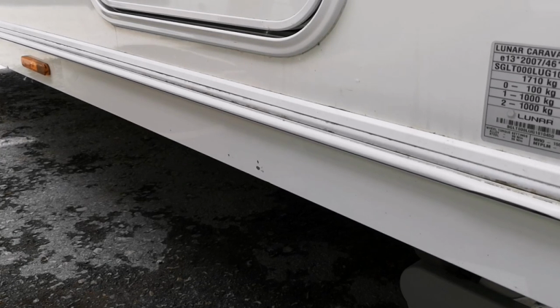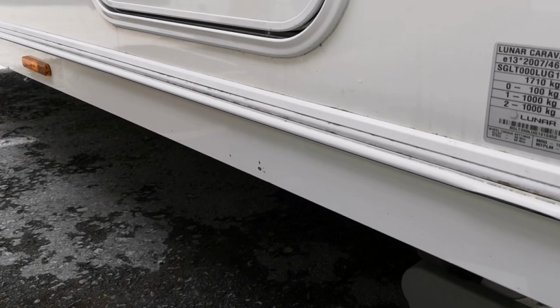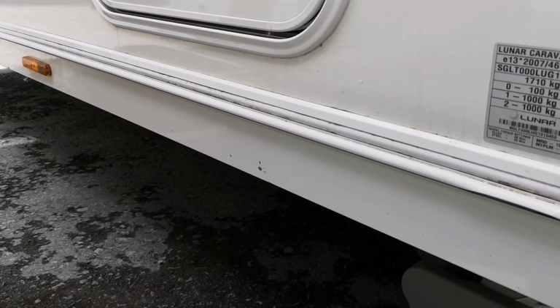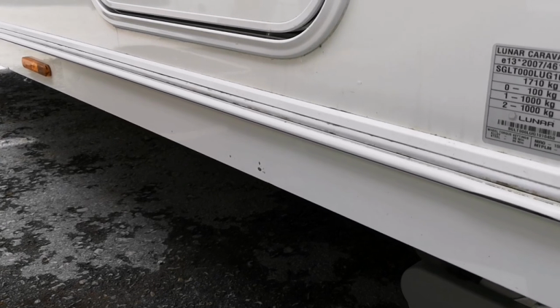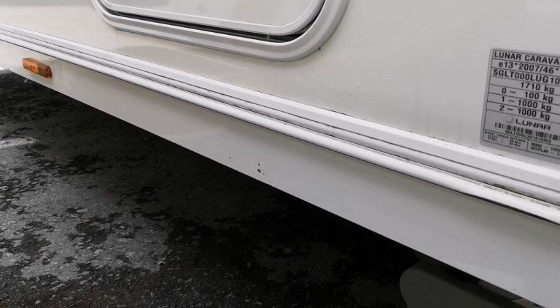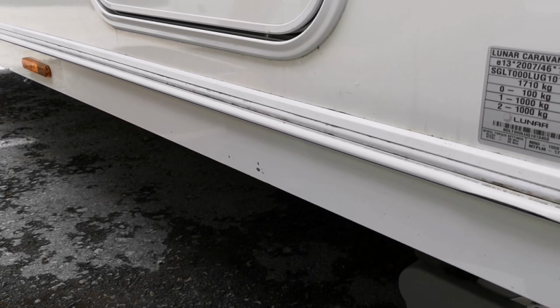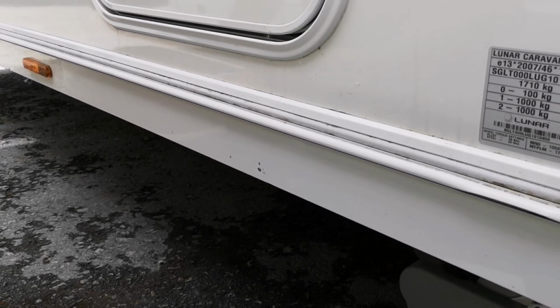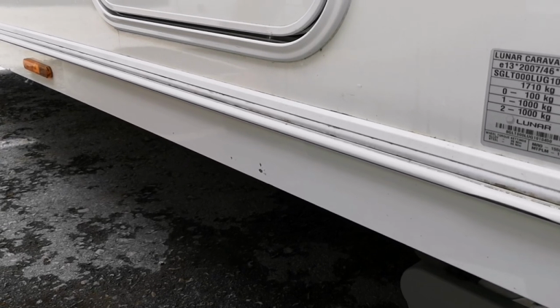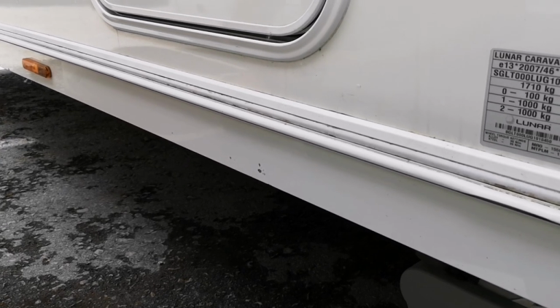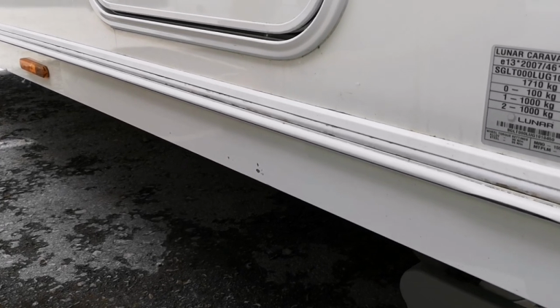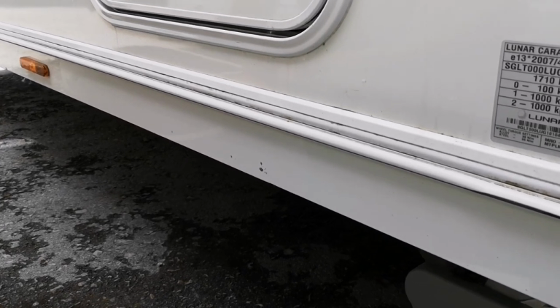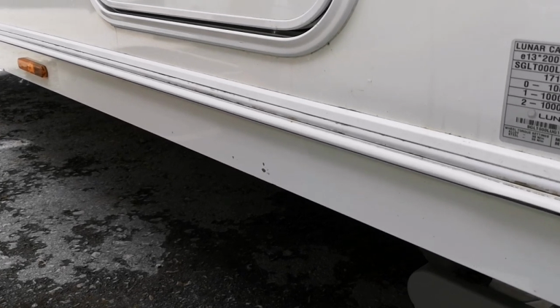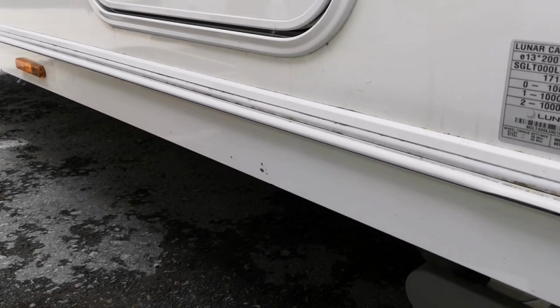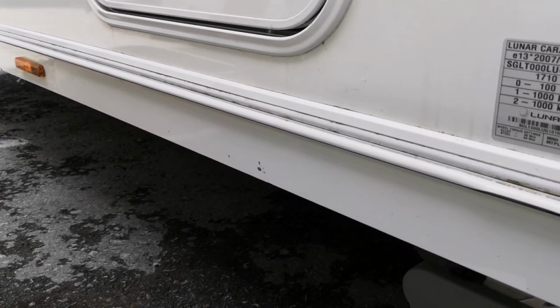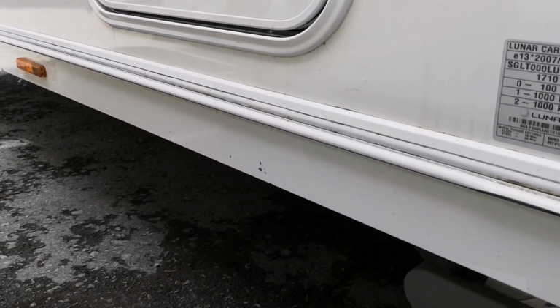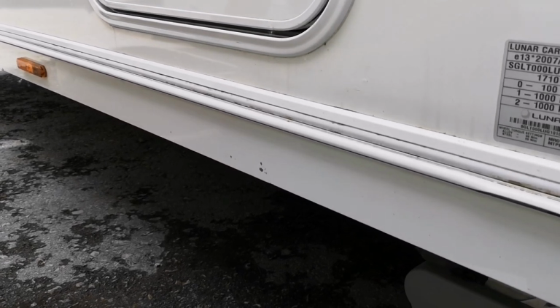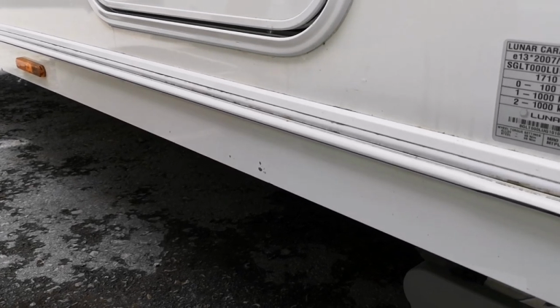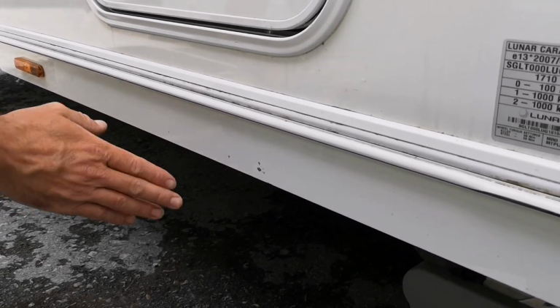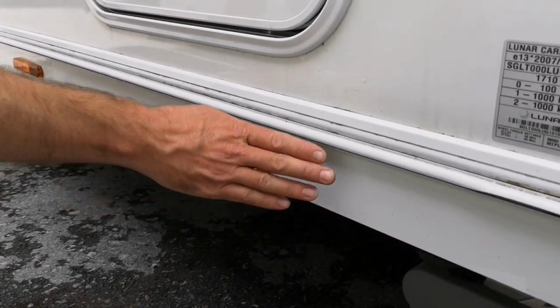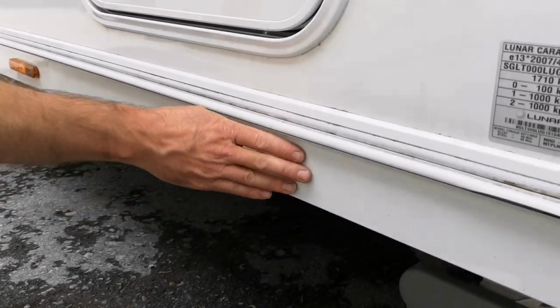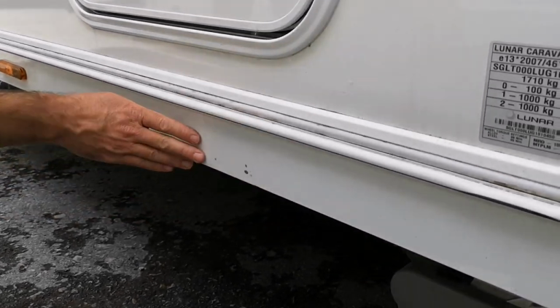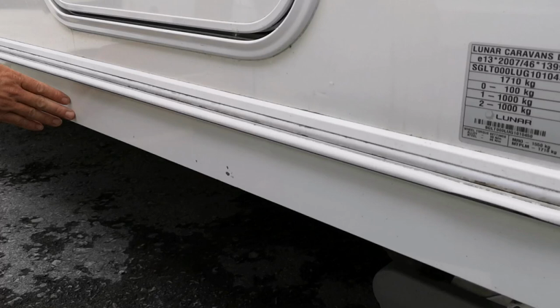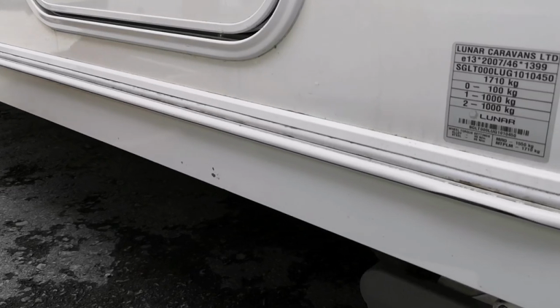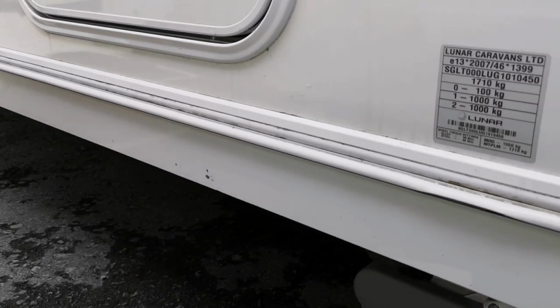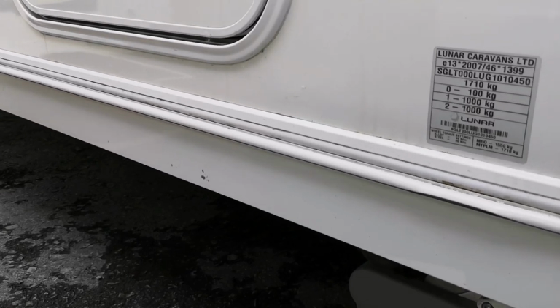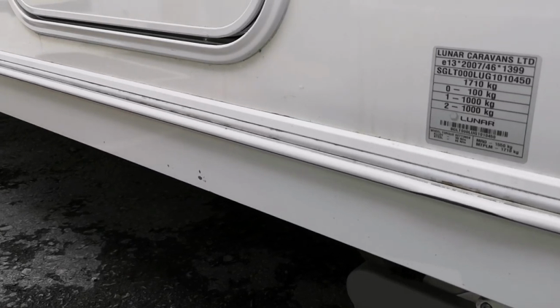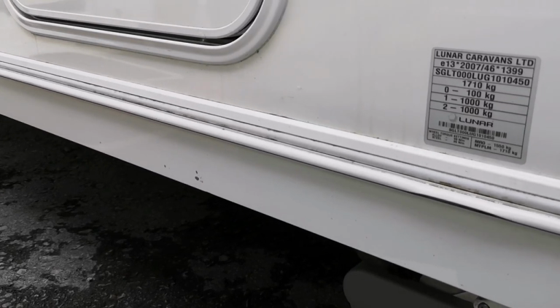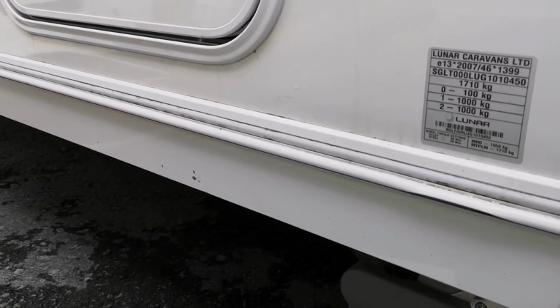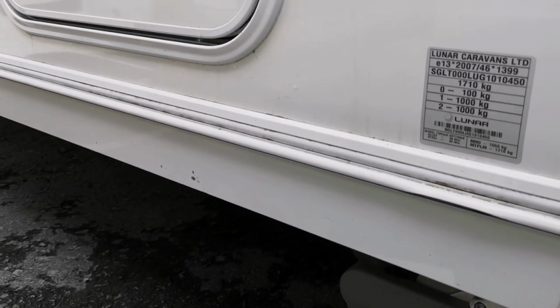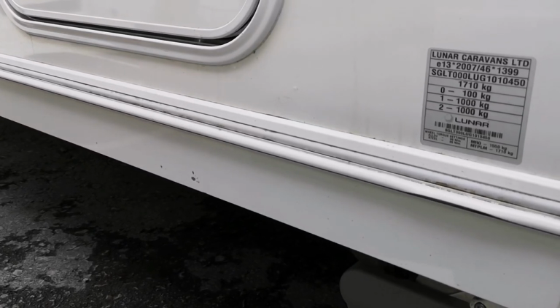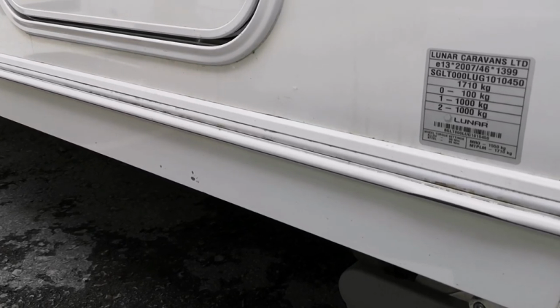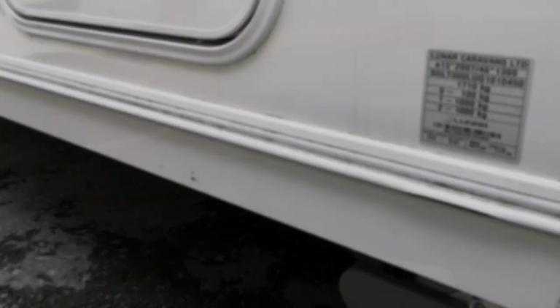So when you come to sell the caravan or part exchange it, the bottom strip is going to be in perfect condition.